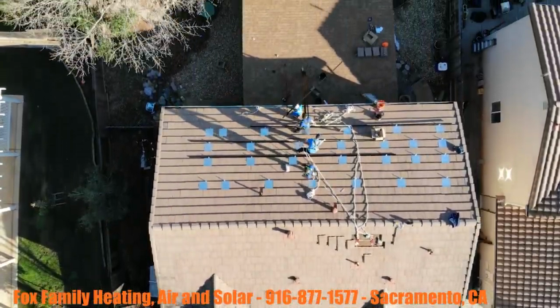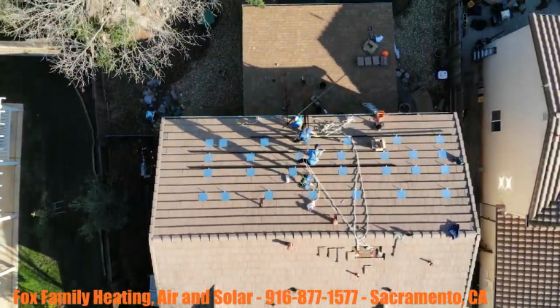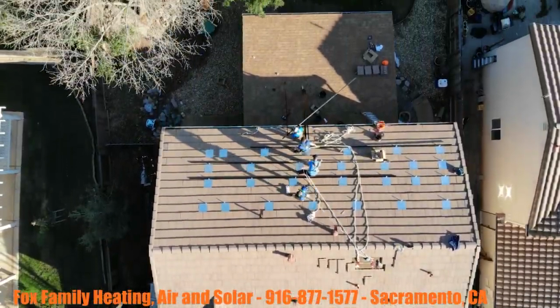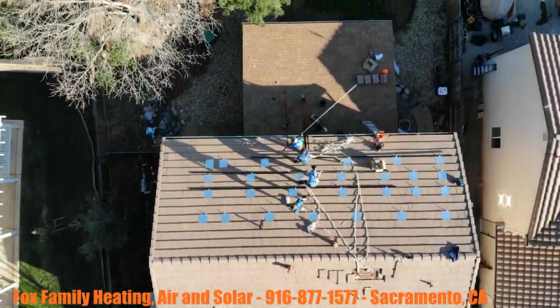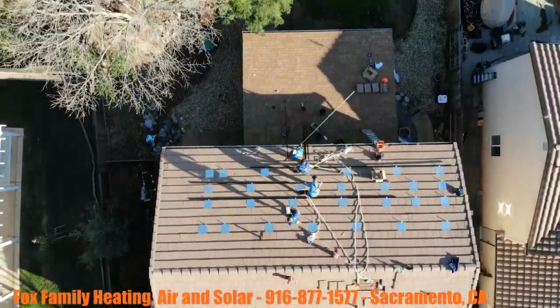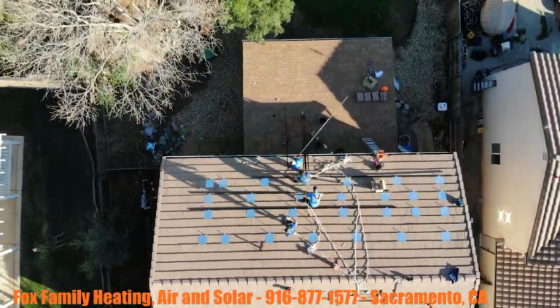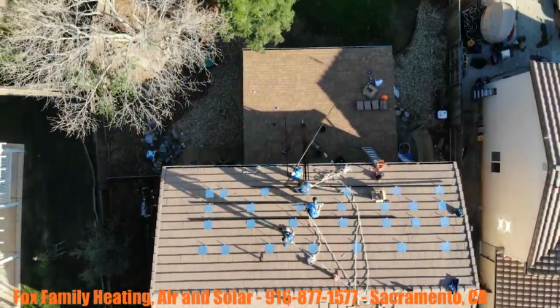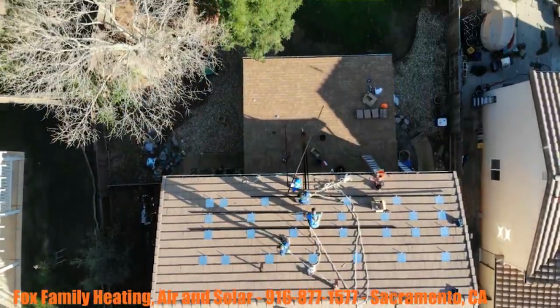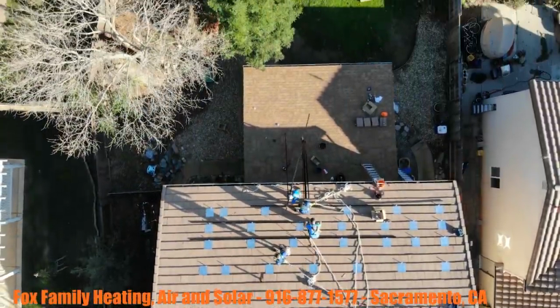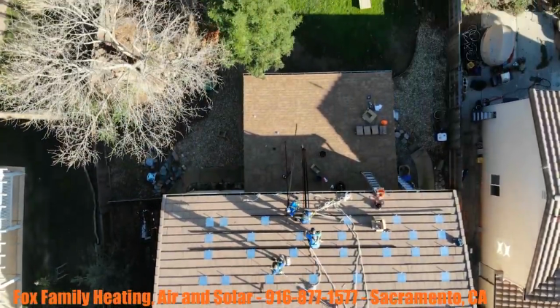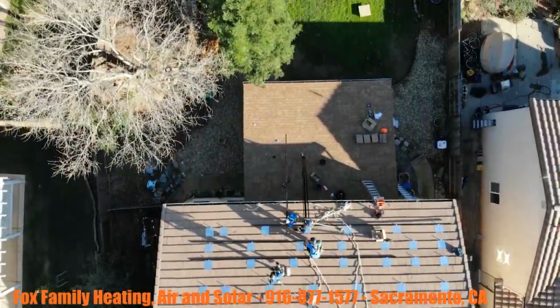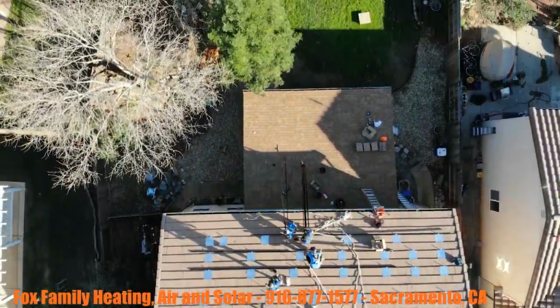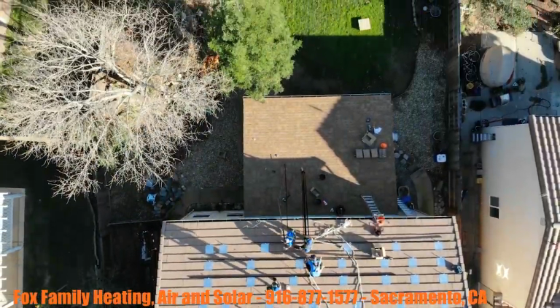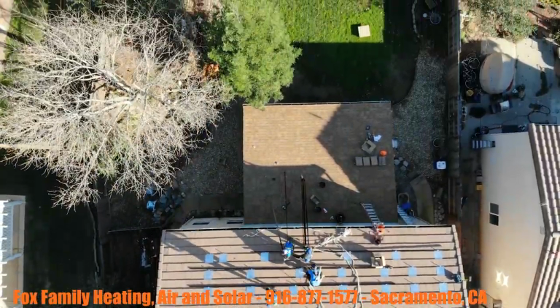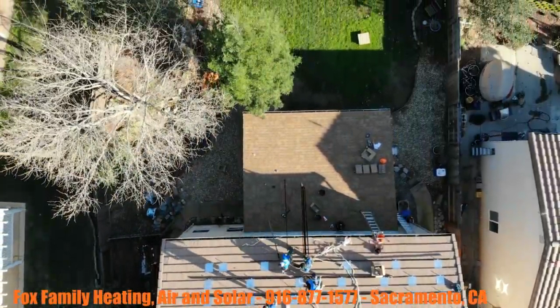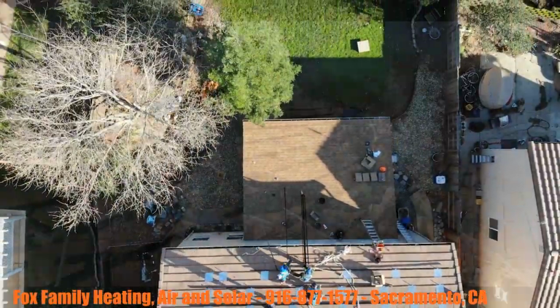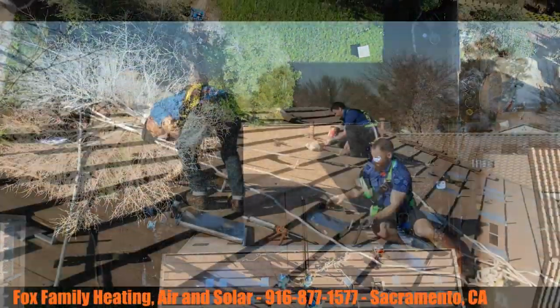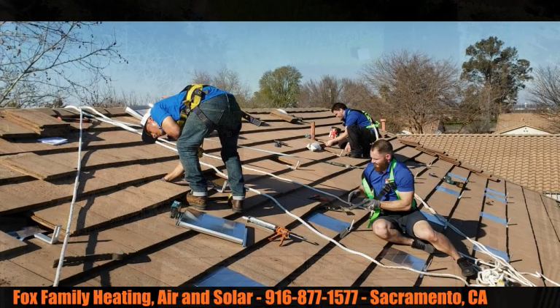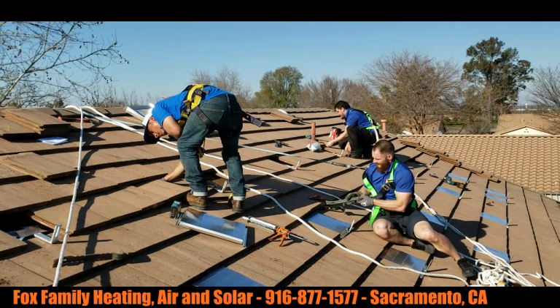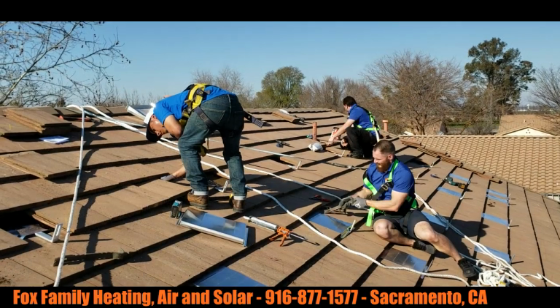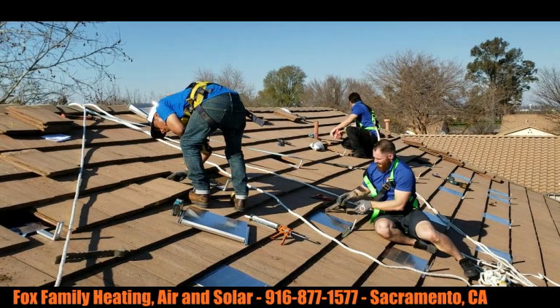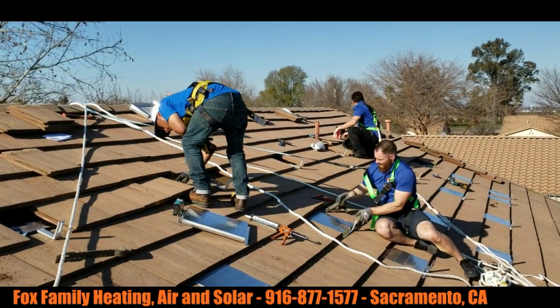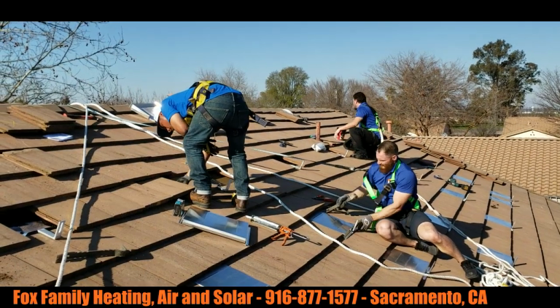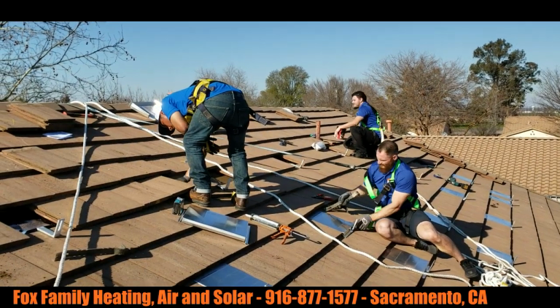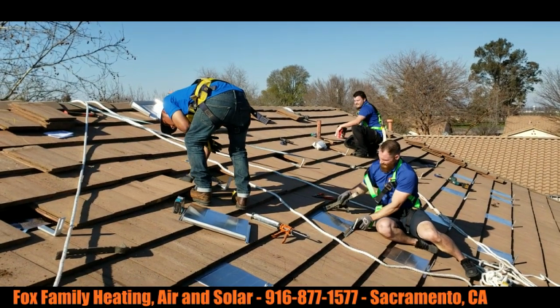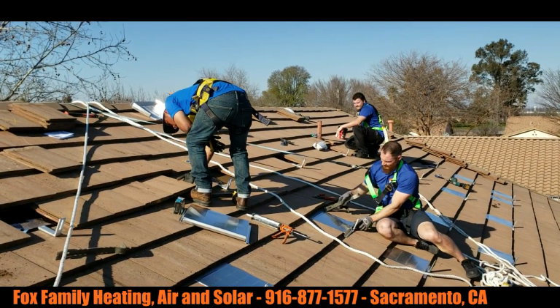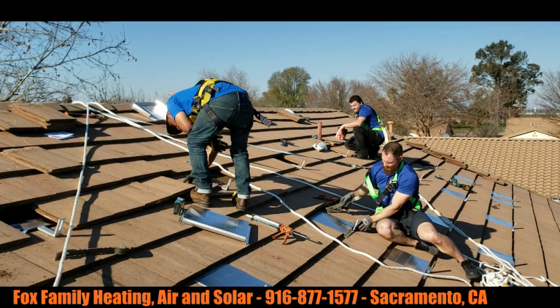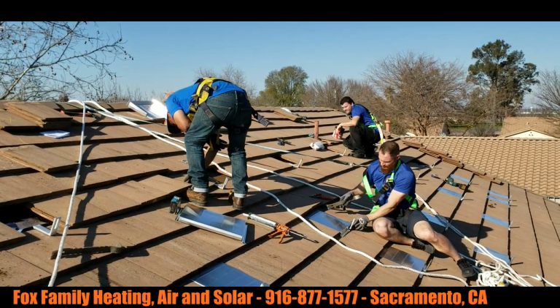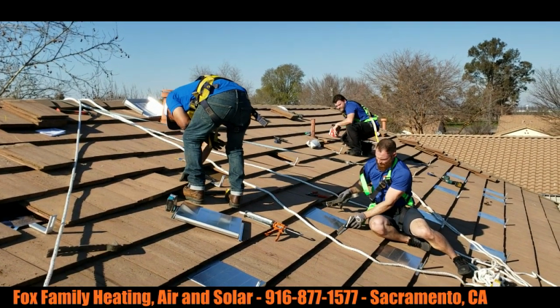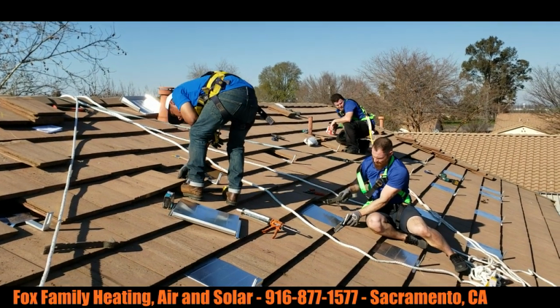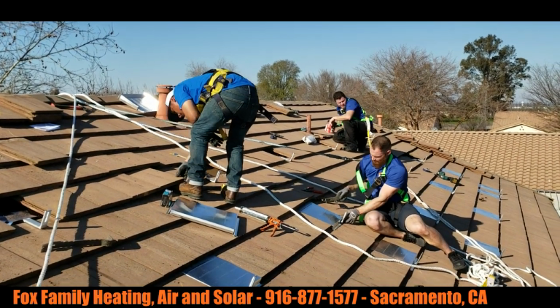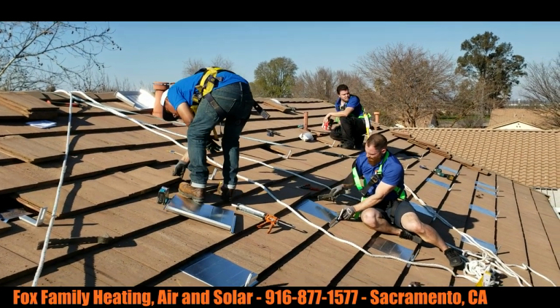Weatherproofing is — I mean, we talk about this stuff being on the roof for 30 years. So I know it seems a little overboard.